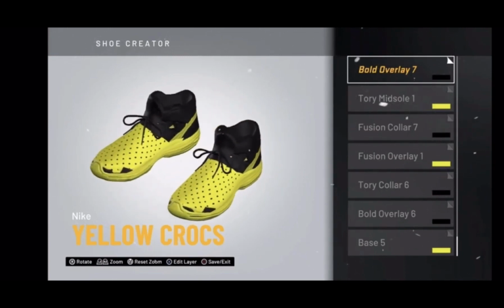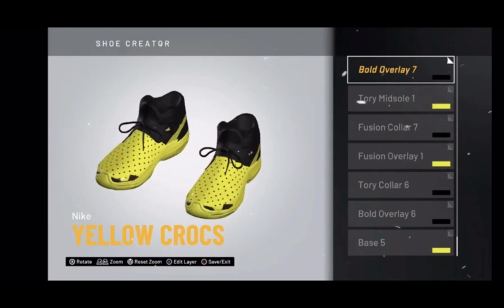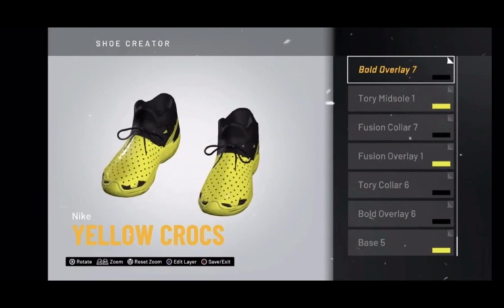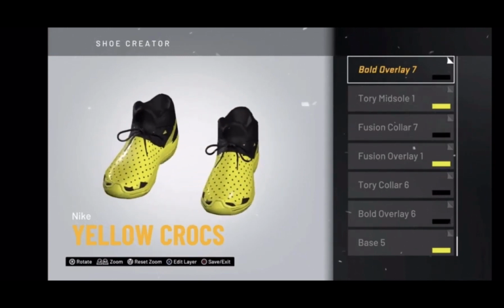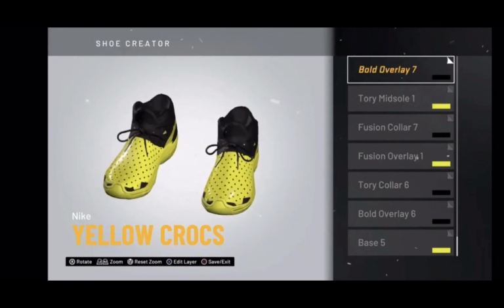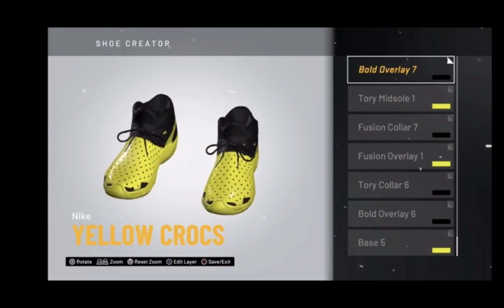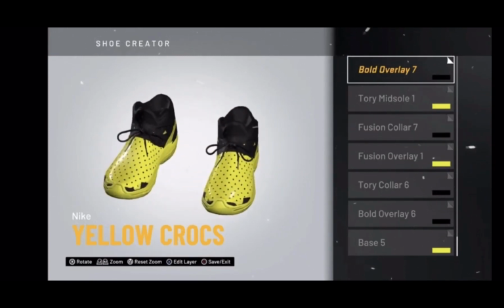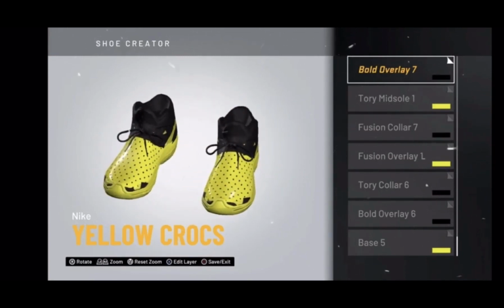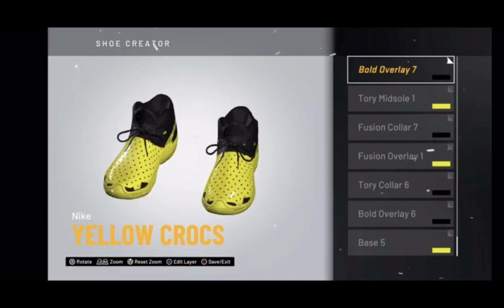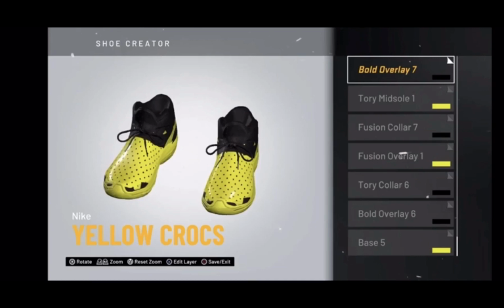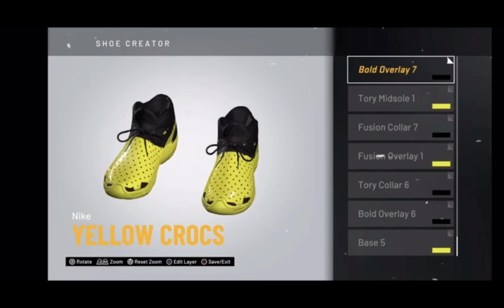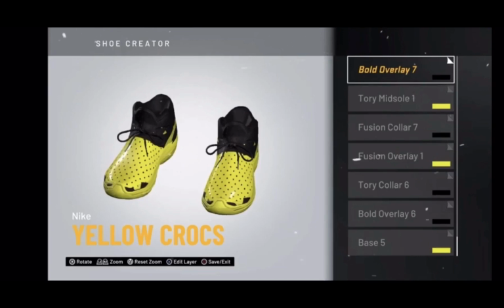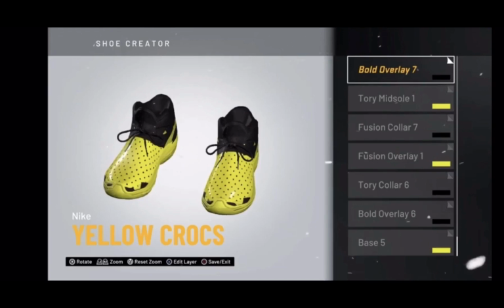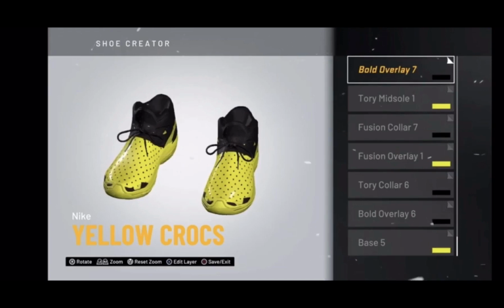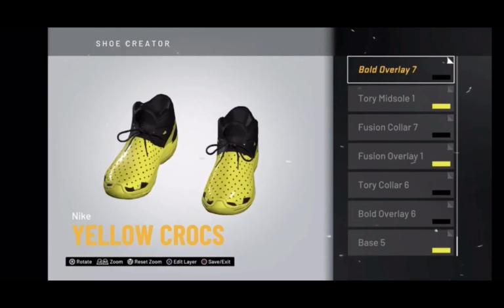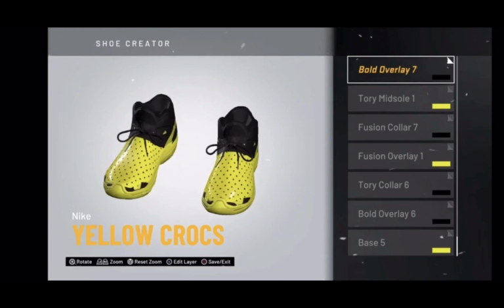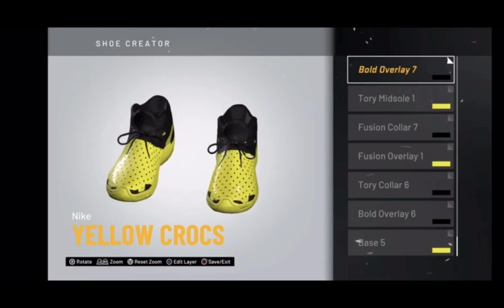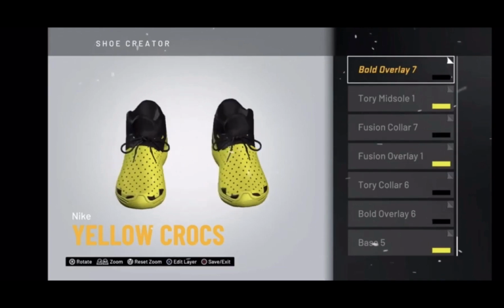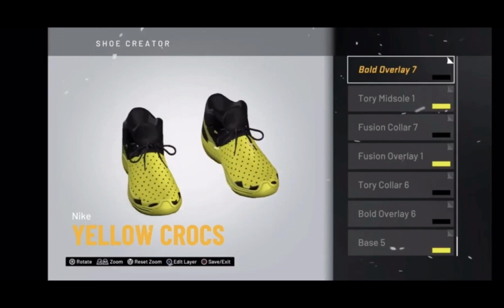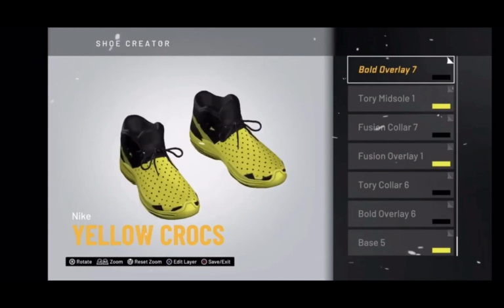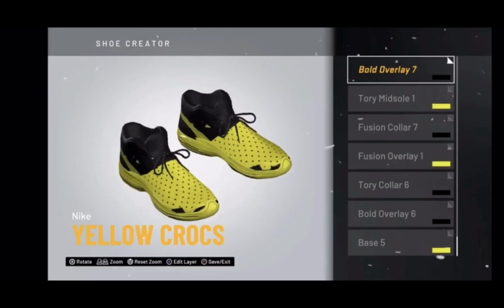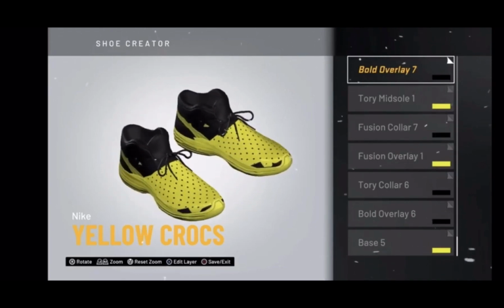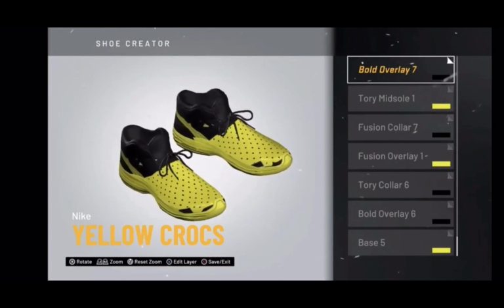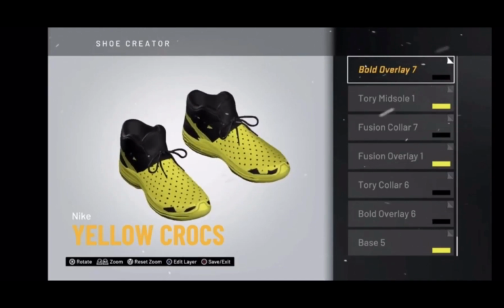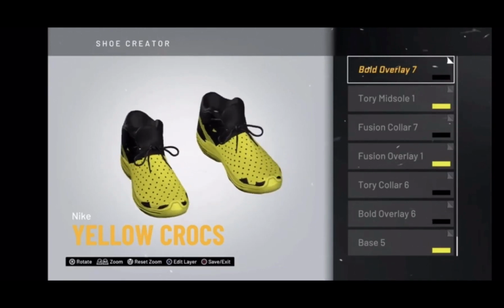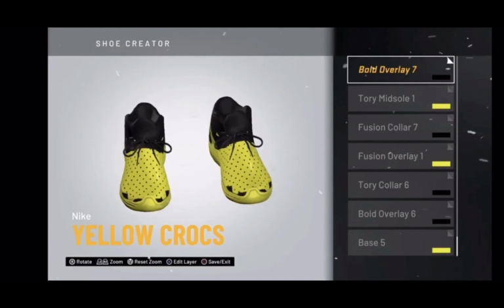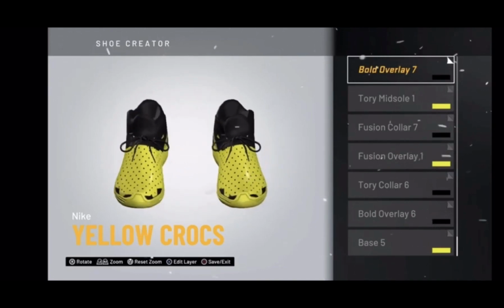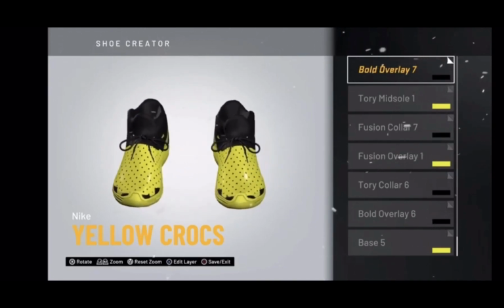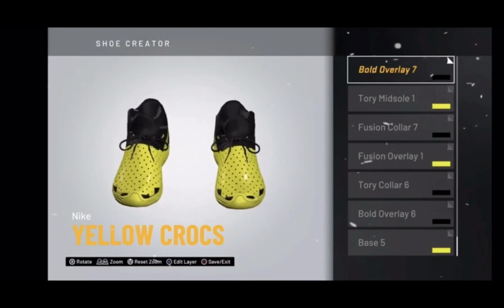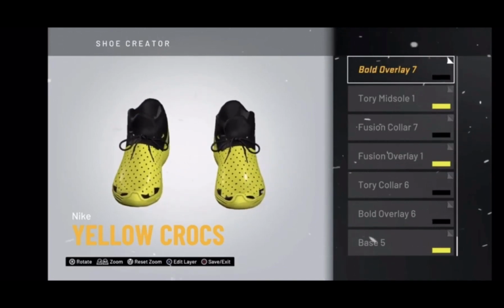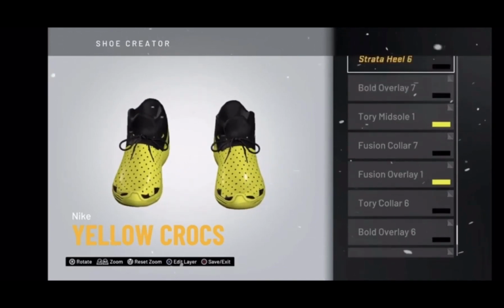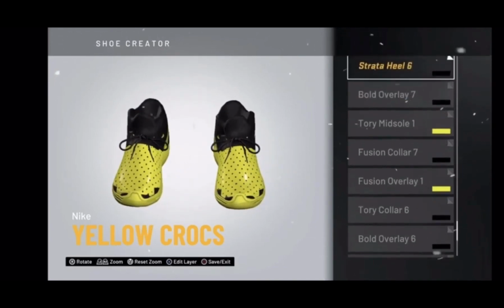Also forgot to say this in the video — you guys can make the yellow part any color you want, obviously. Yeah, so that's basically it.